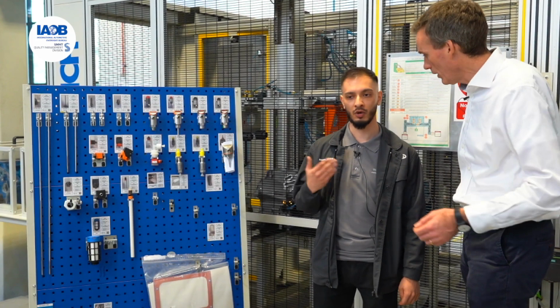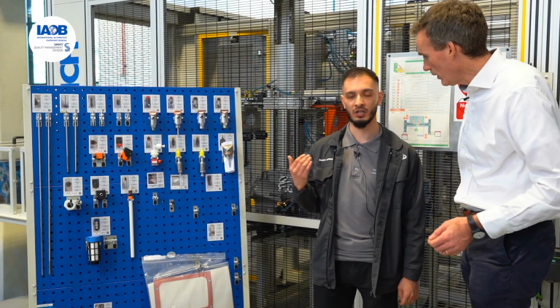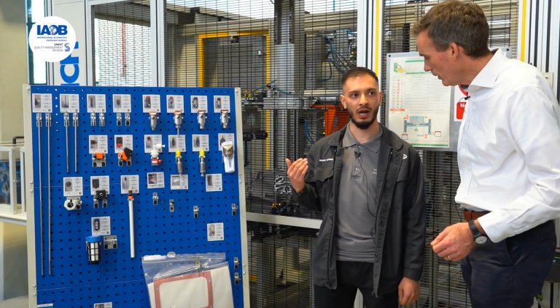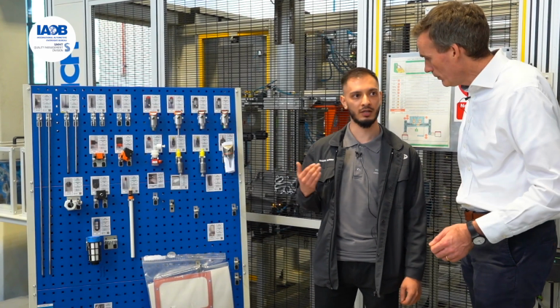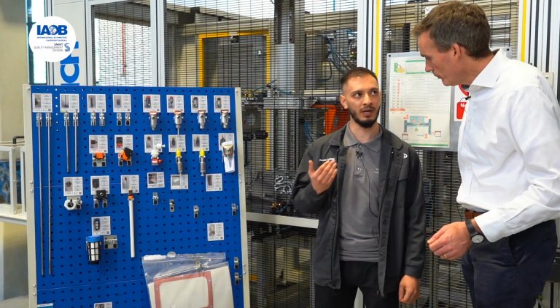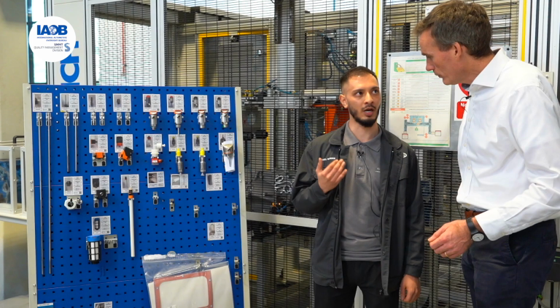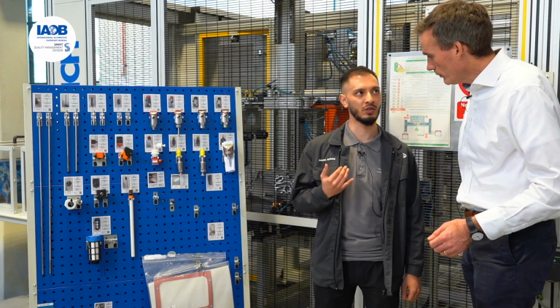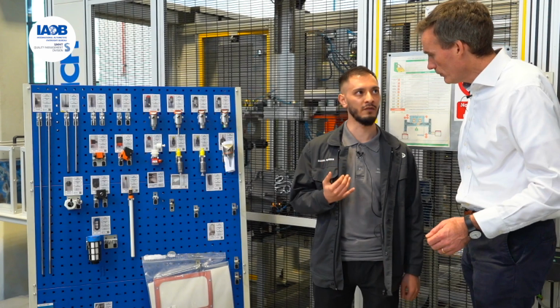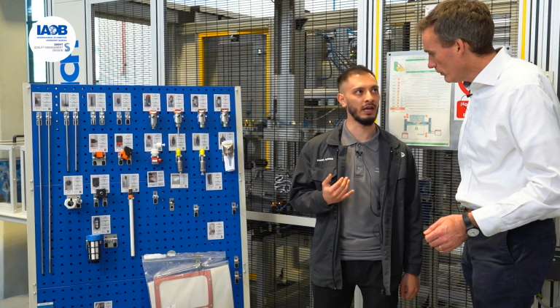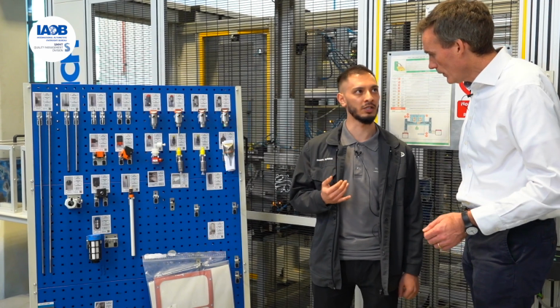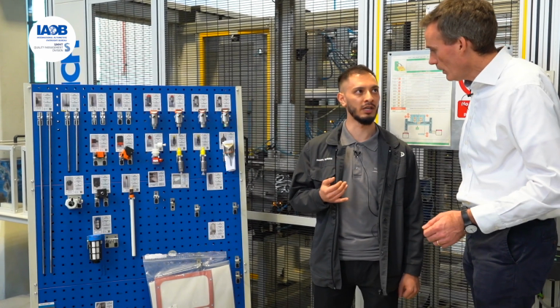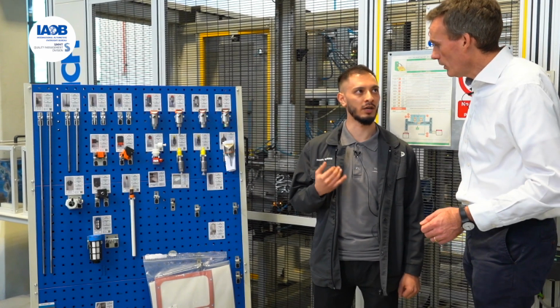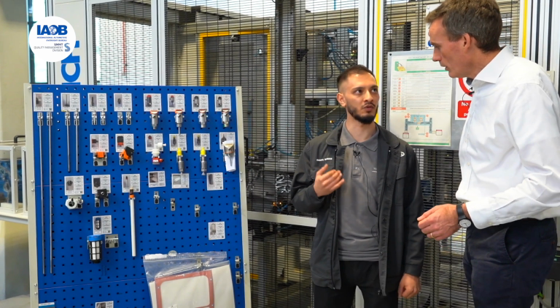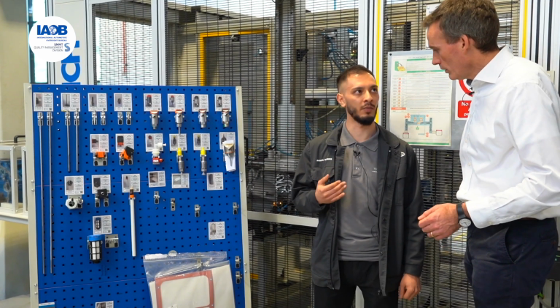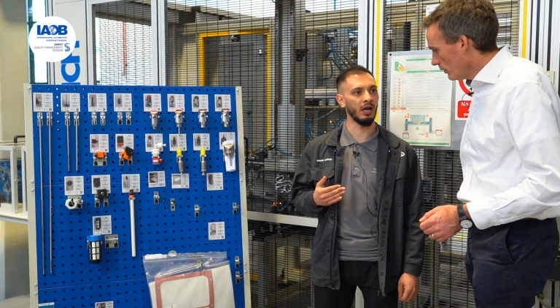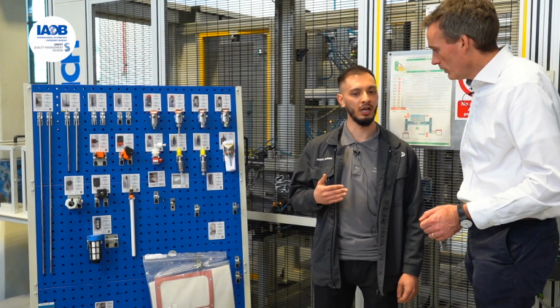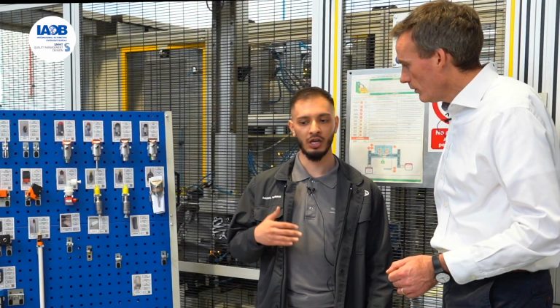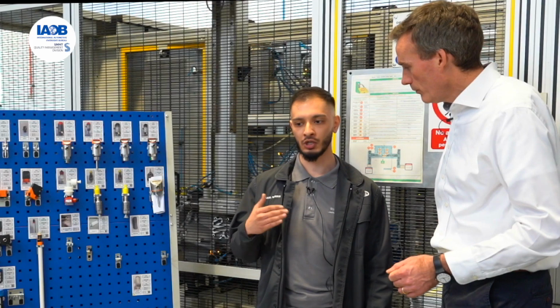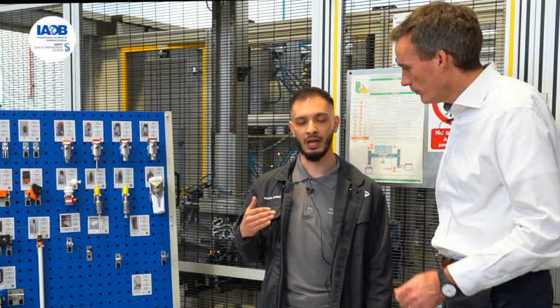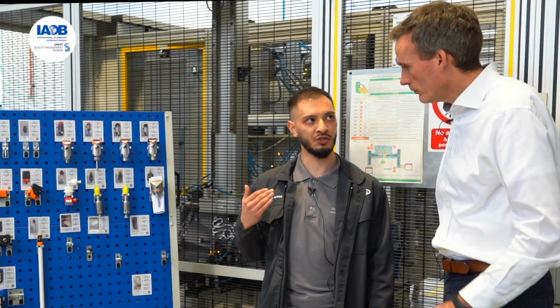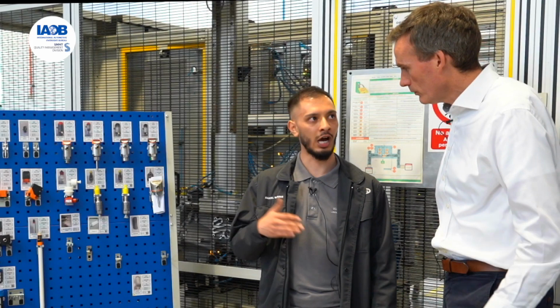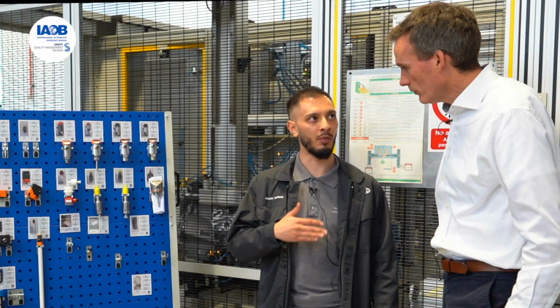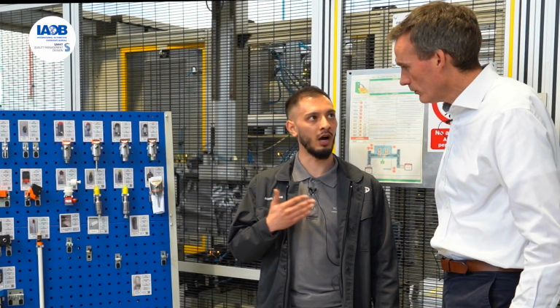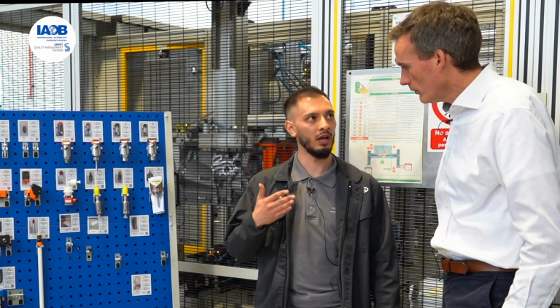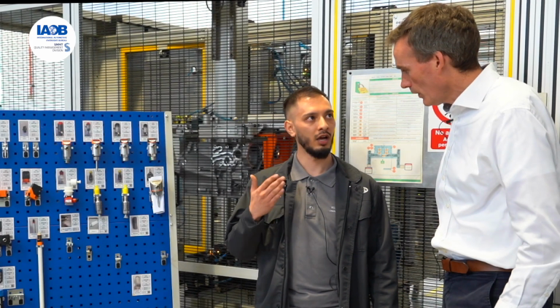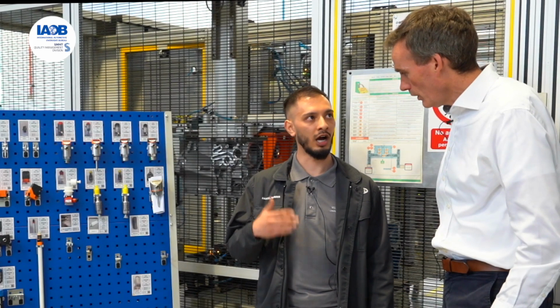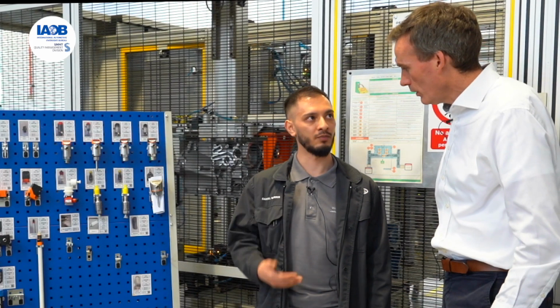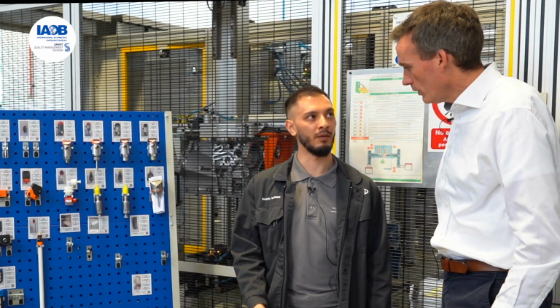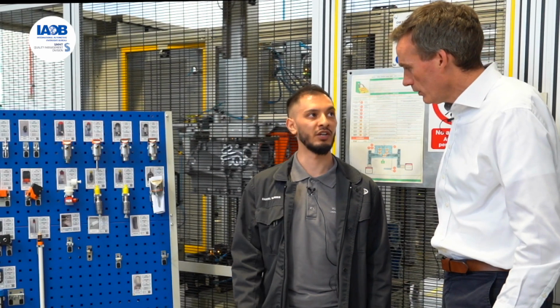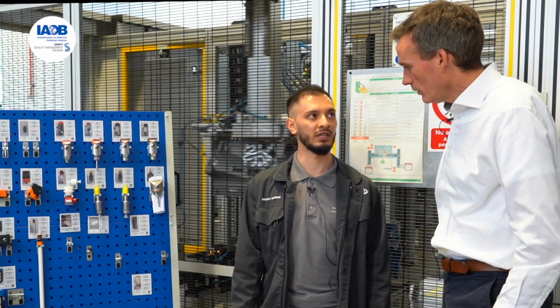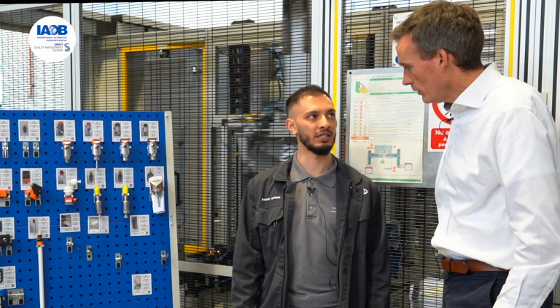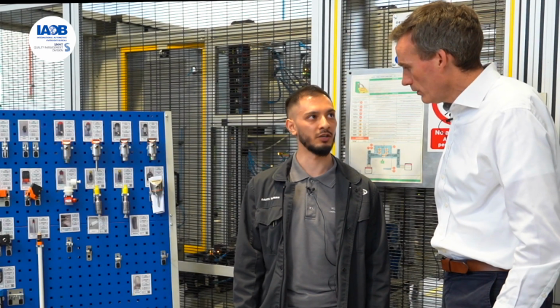We track mean time between failures and mean time to repair, so that should help our metric system.